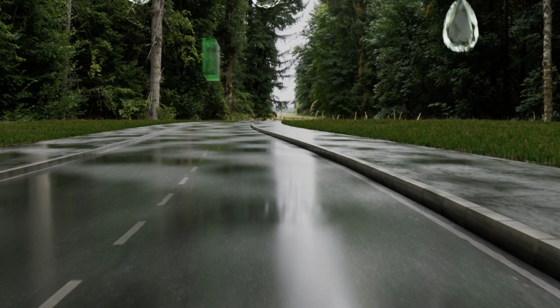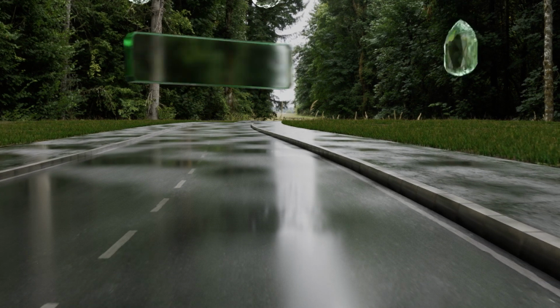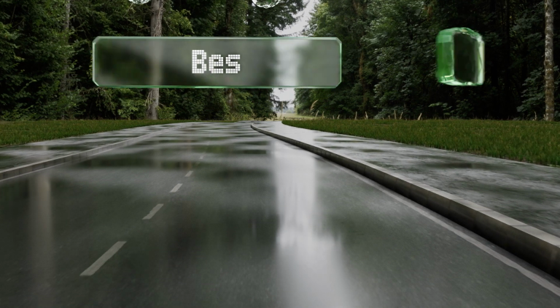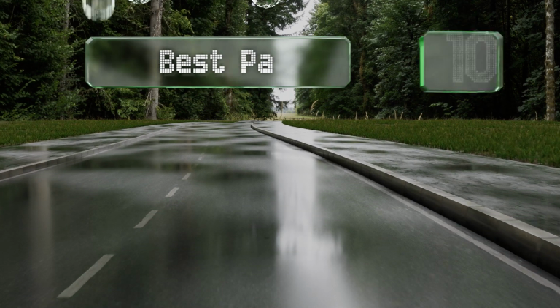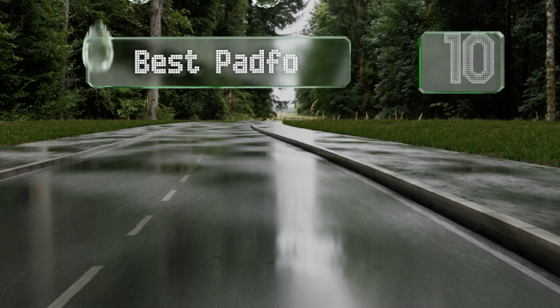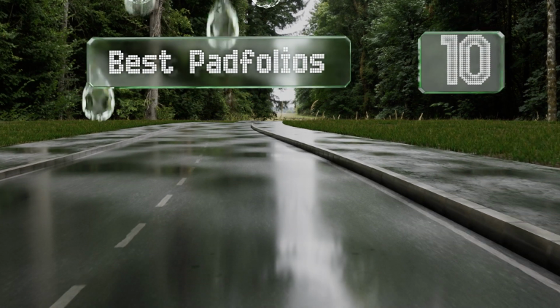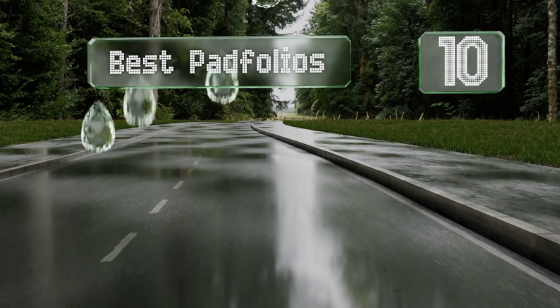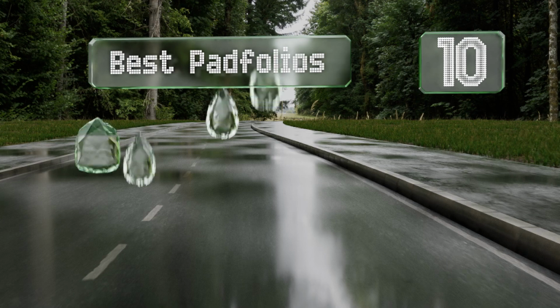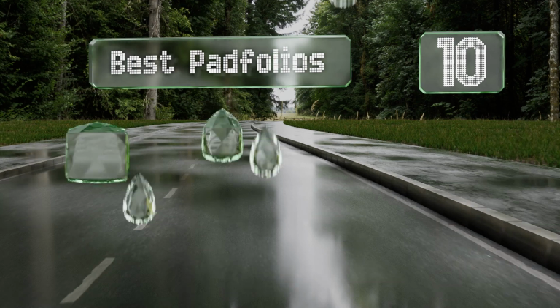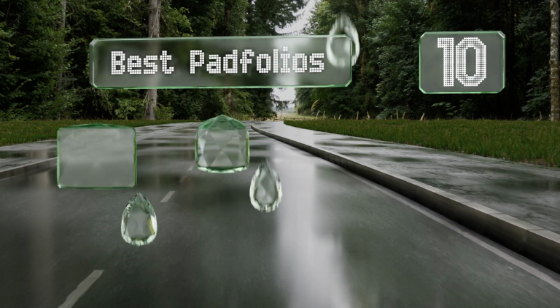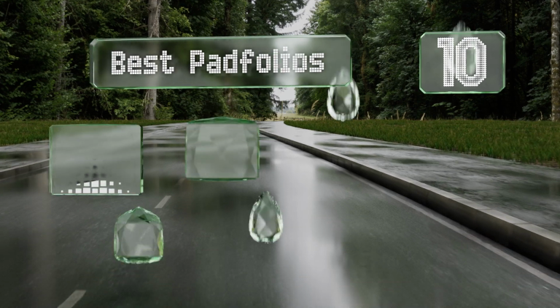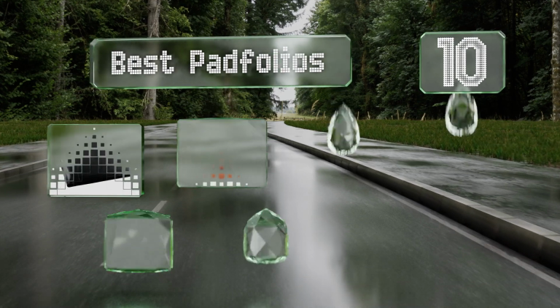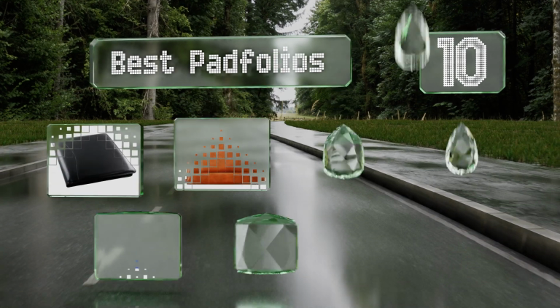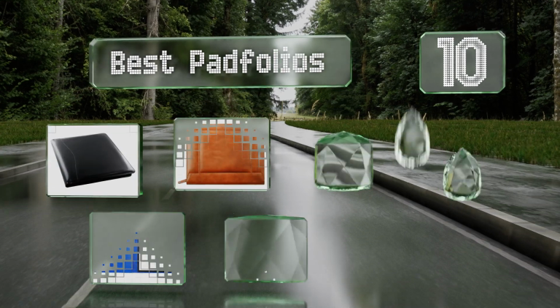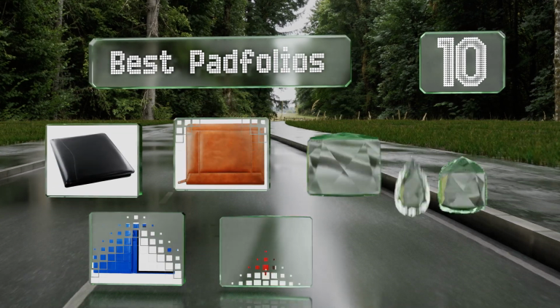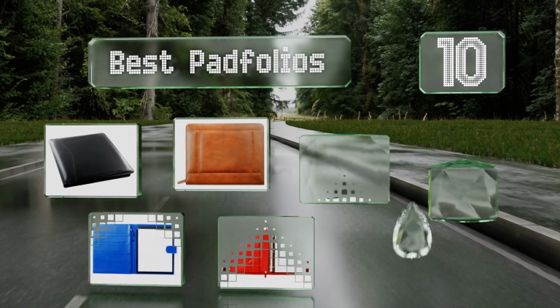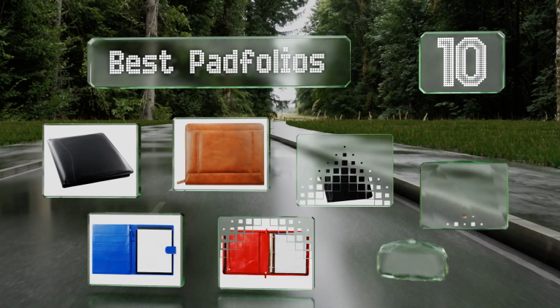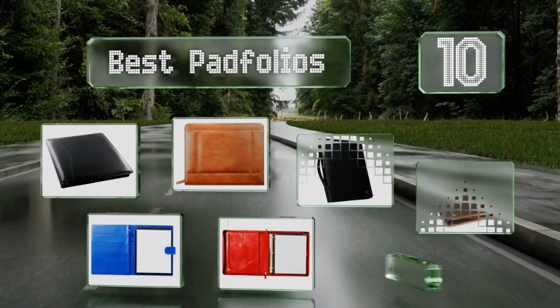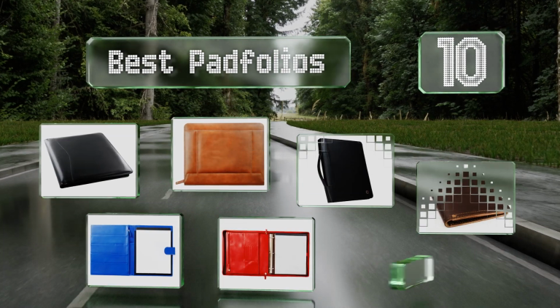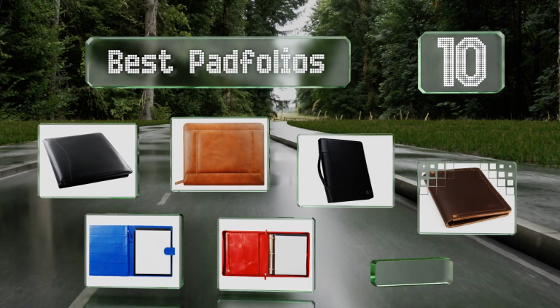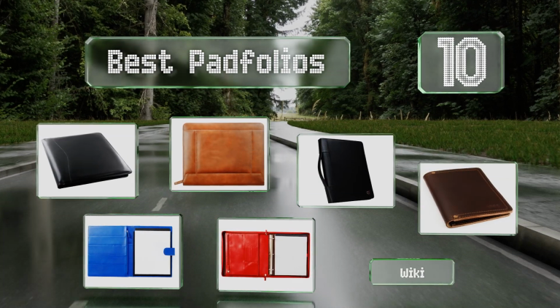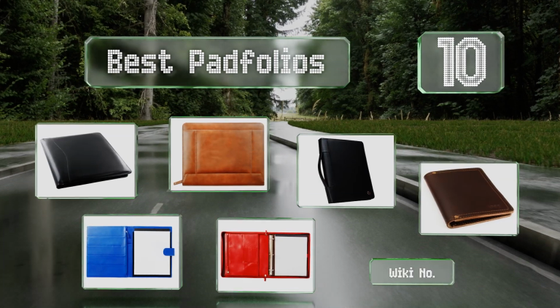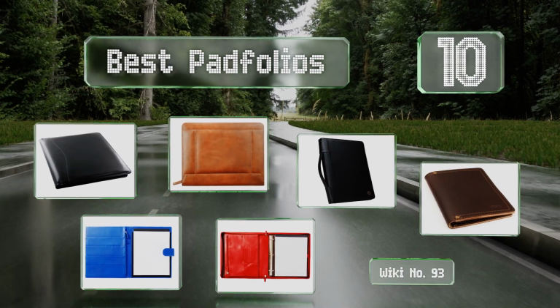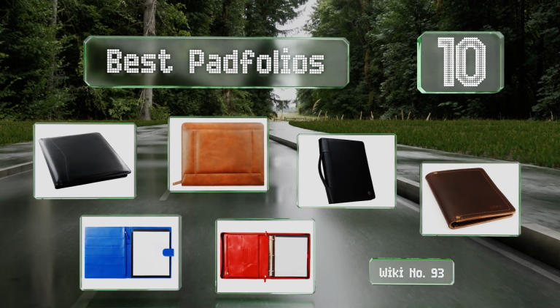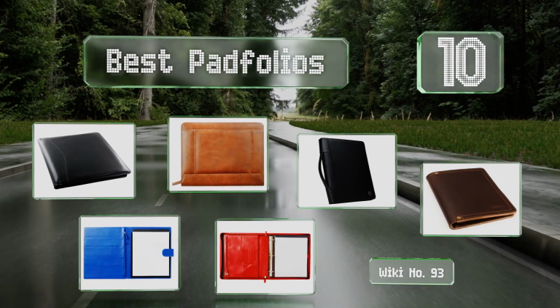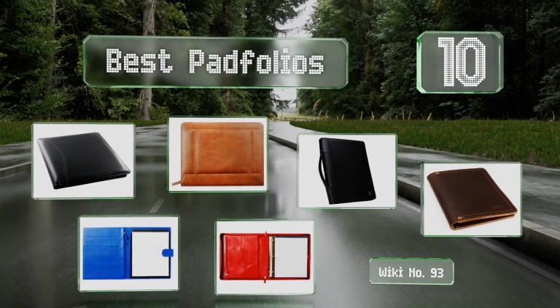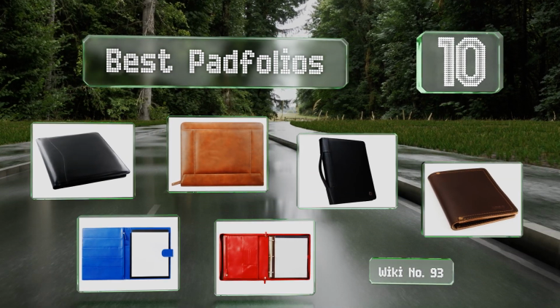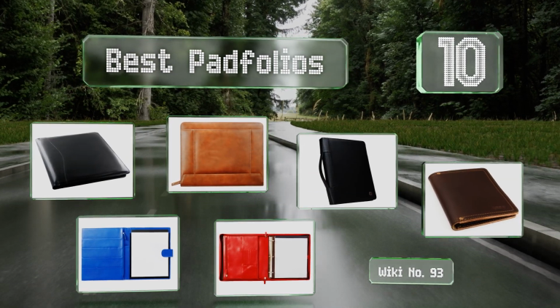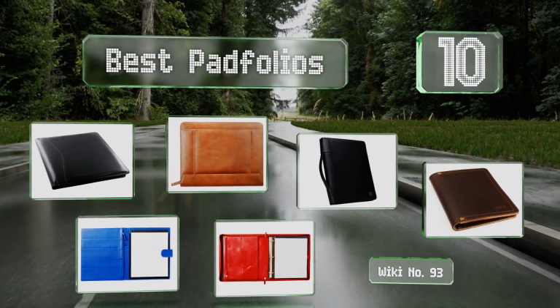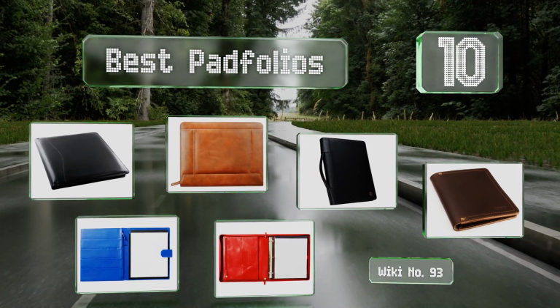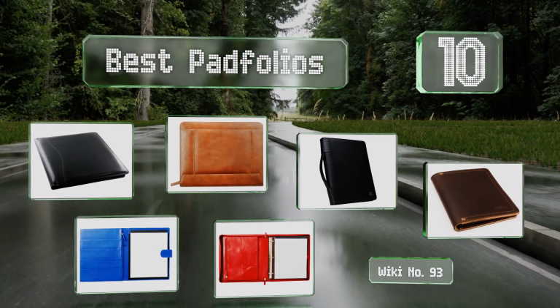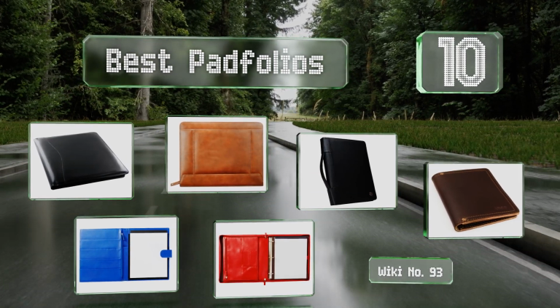EasyVid presents the 10 best pad folios. Let's get started with the list.